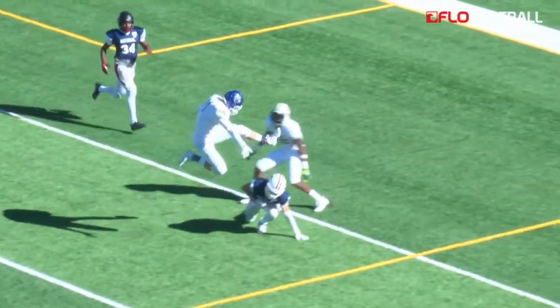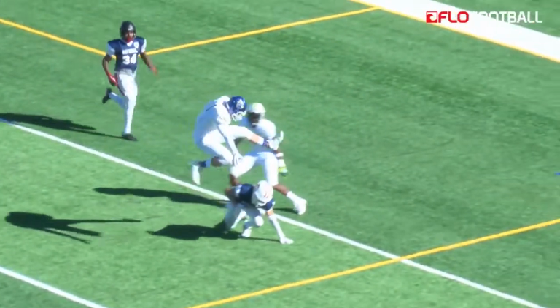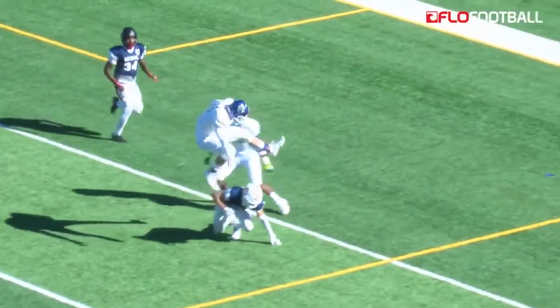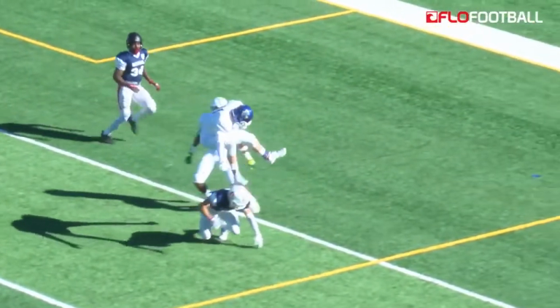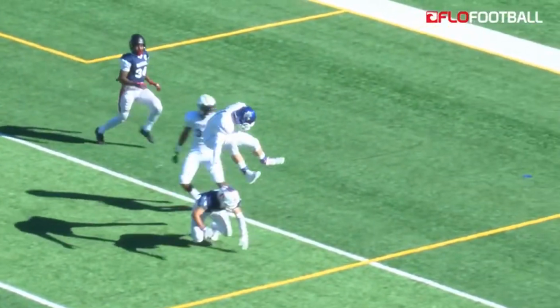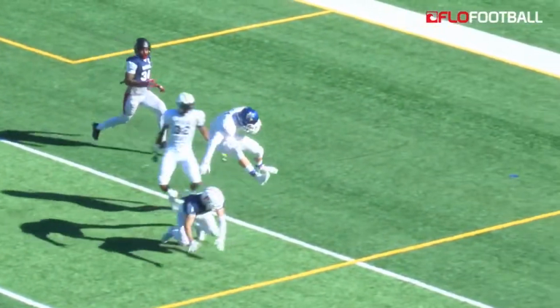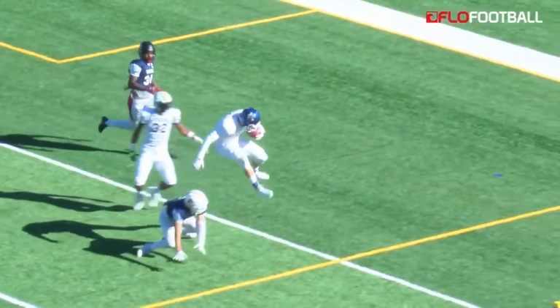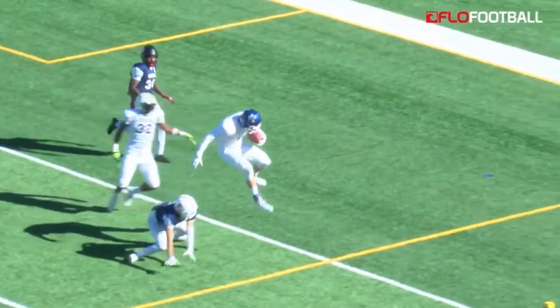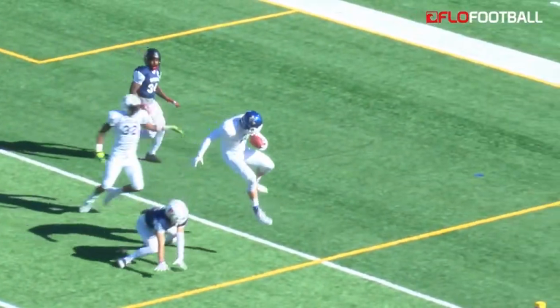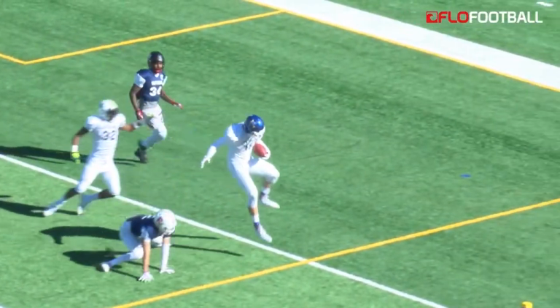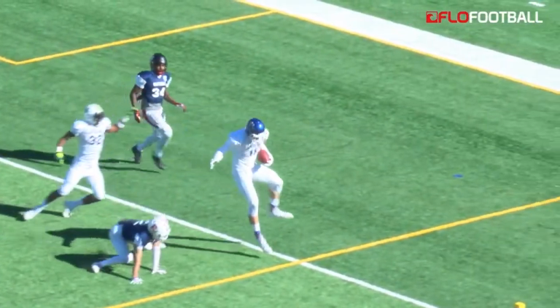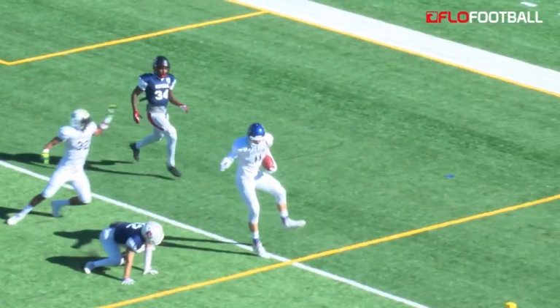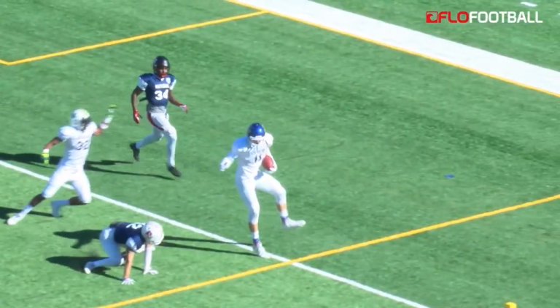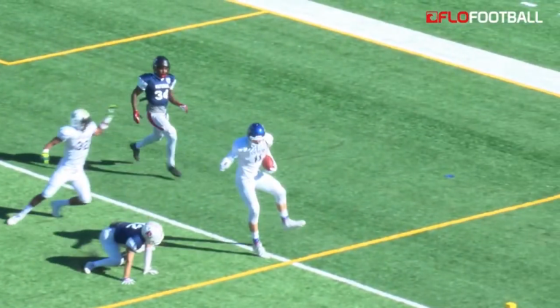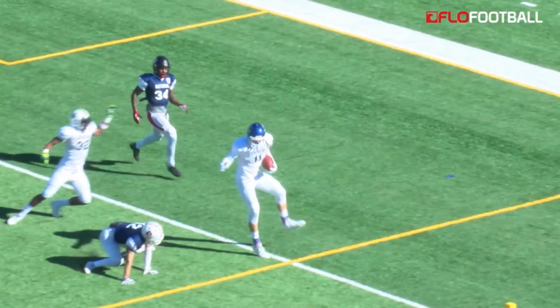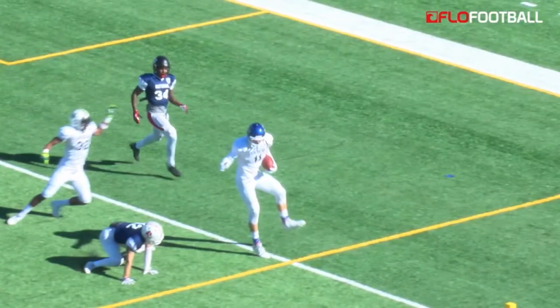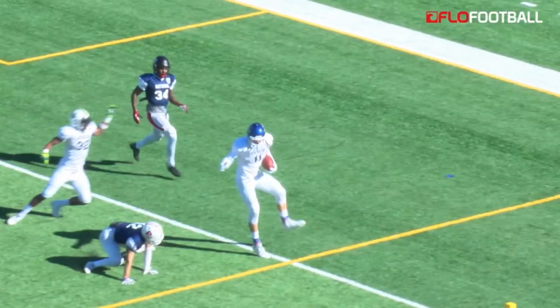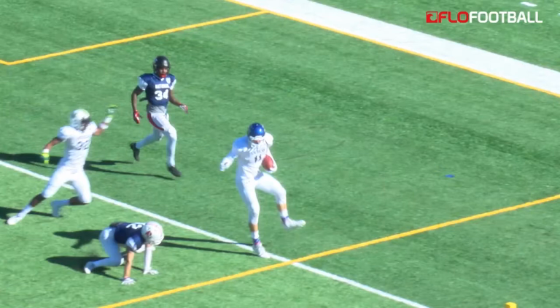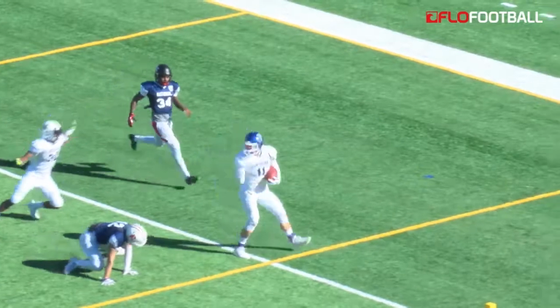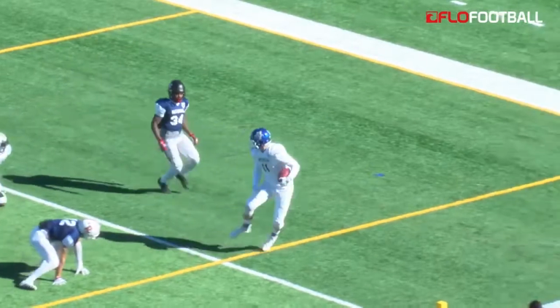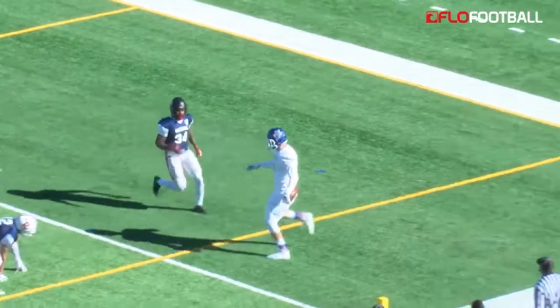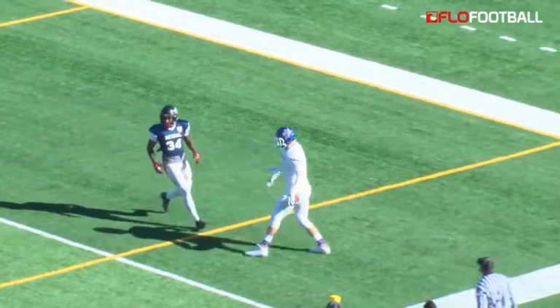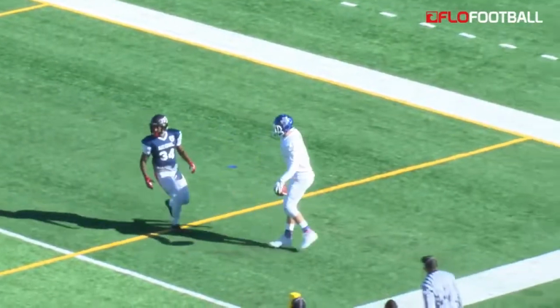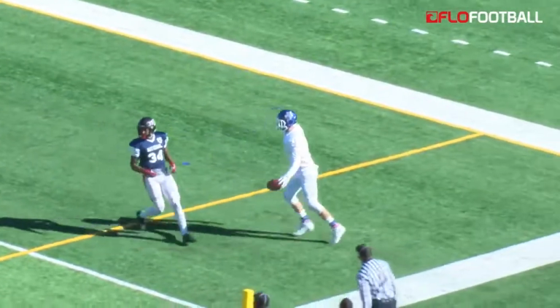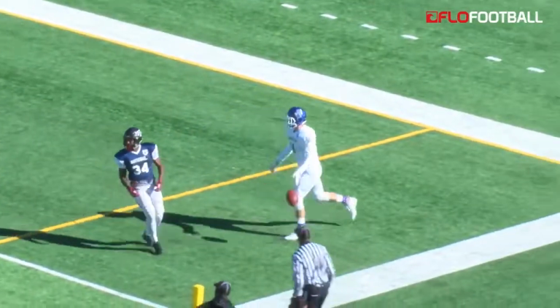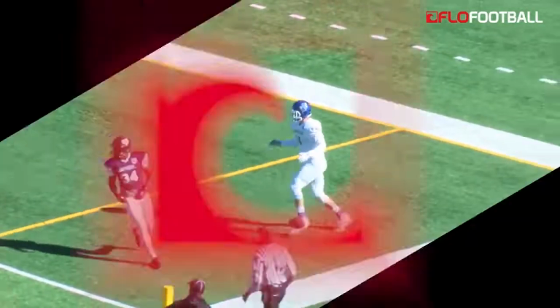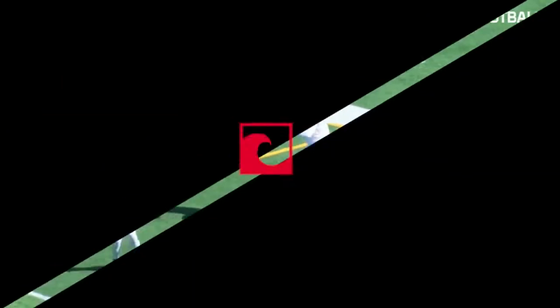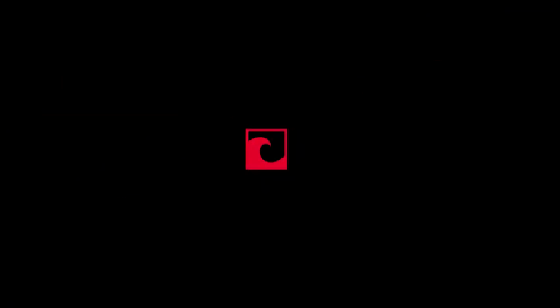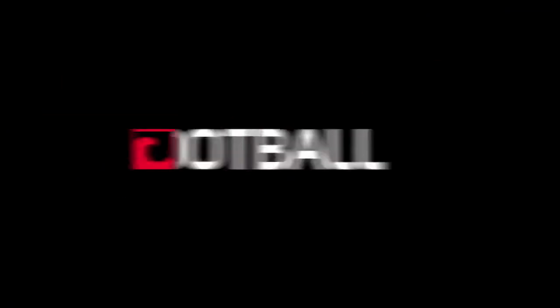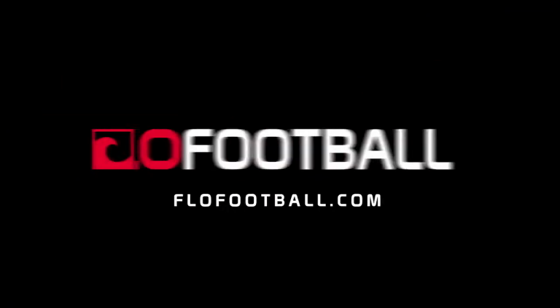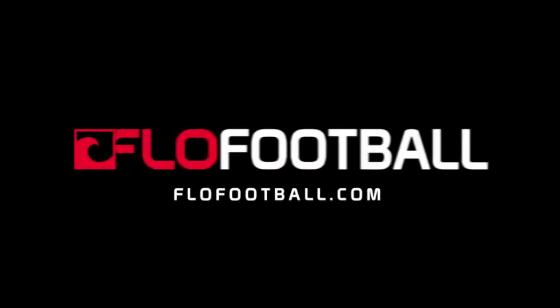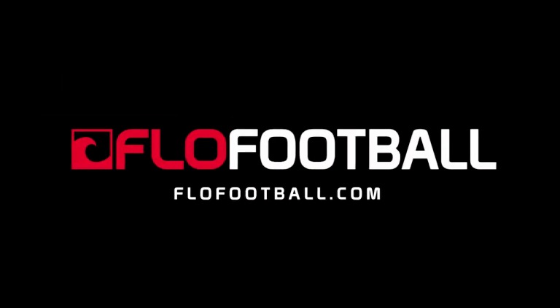Get up there, big boy. Leaps that defensive back and gets into the end zone for the score.